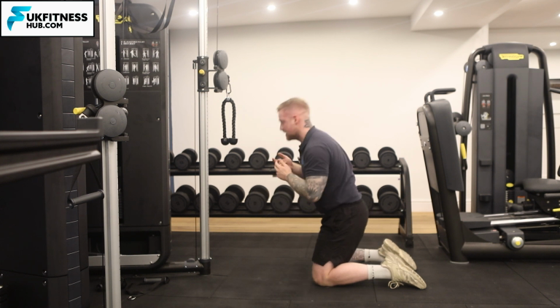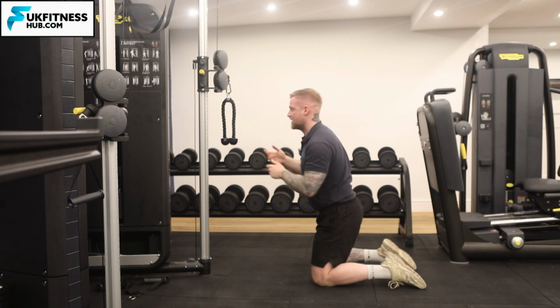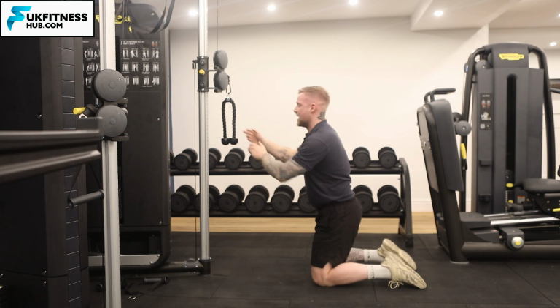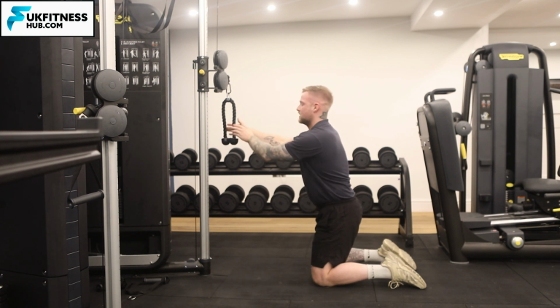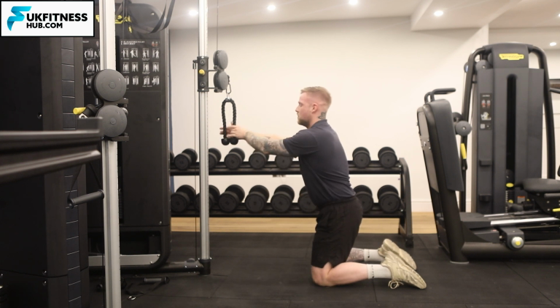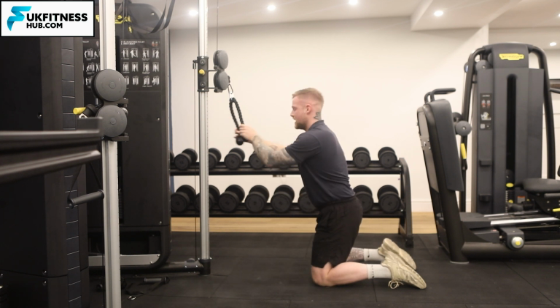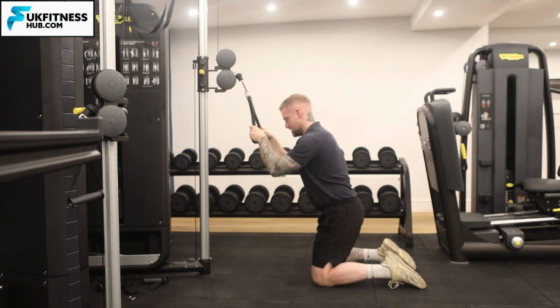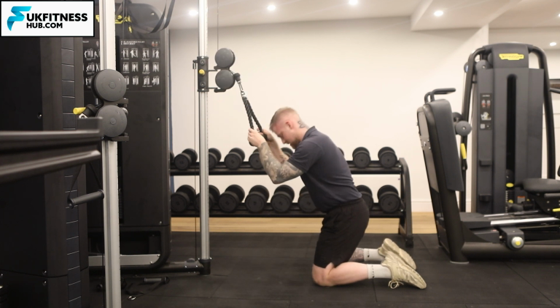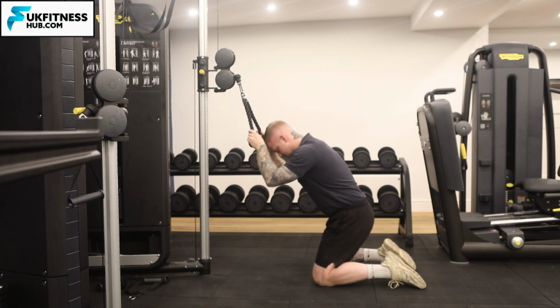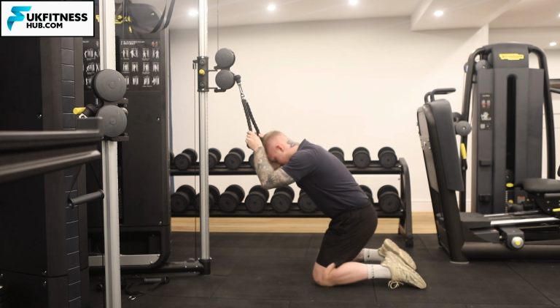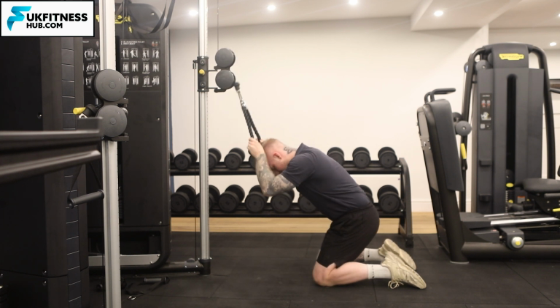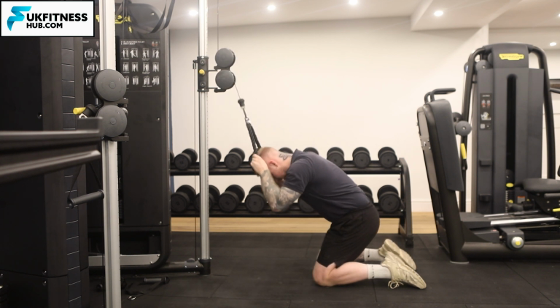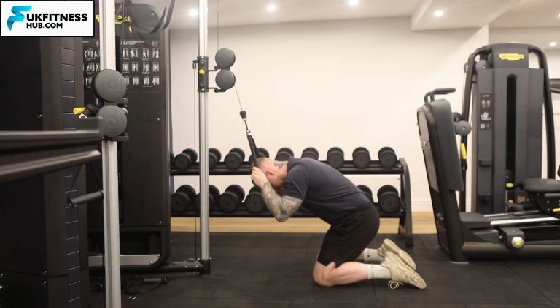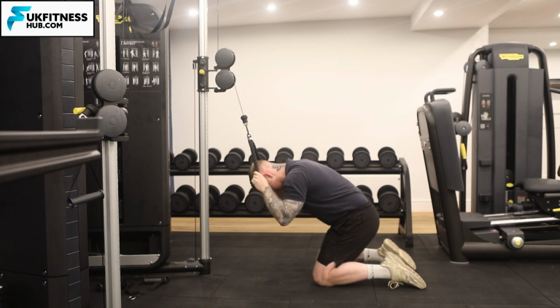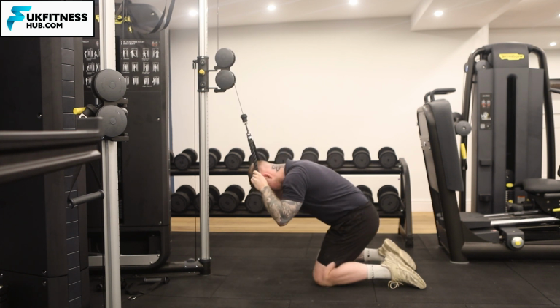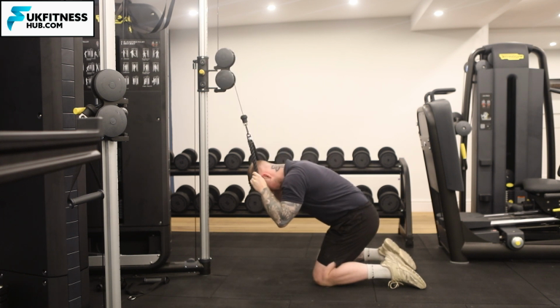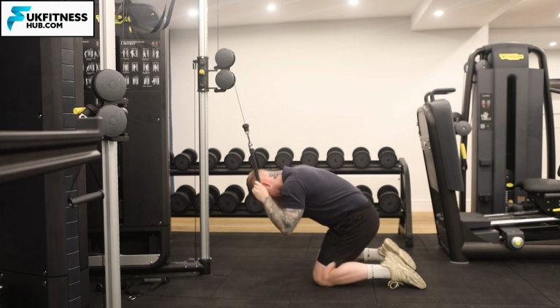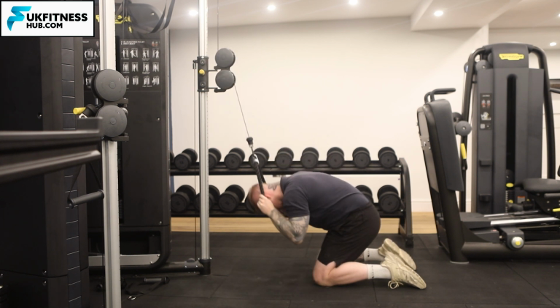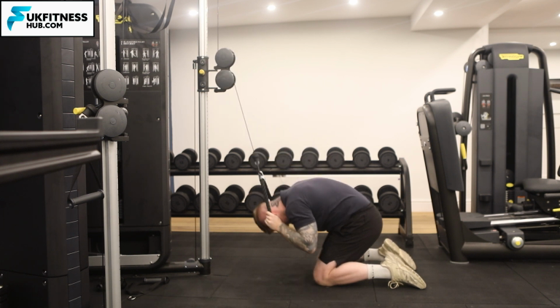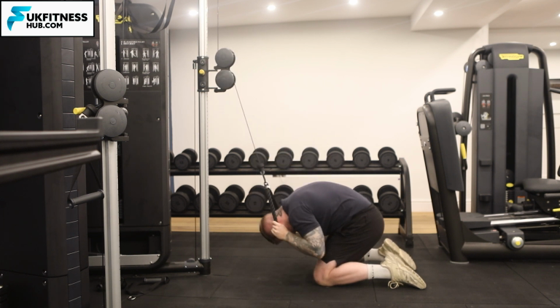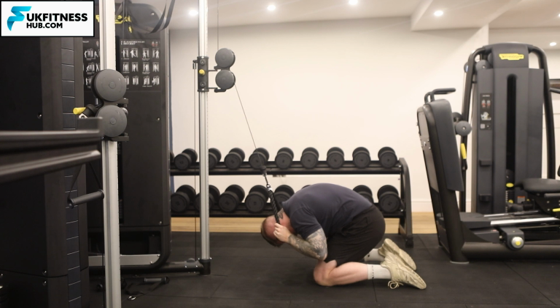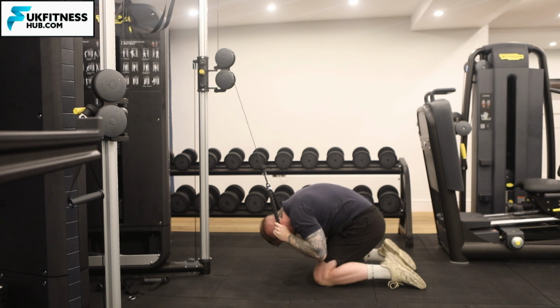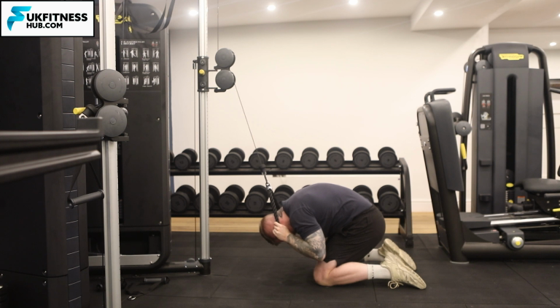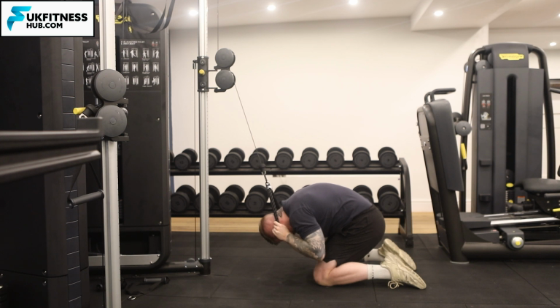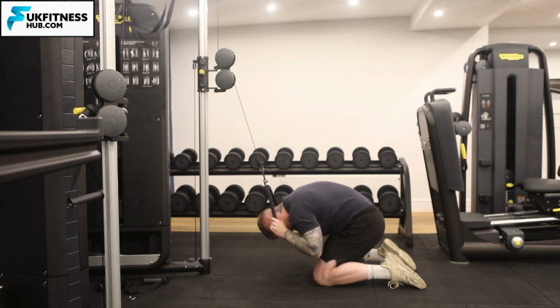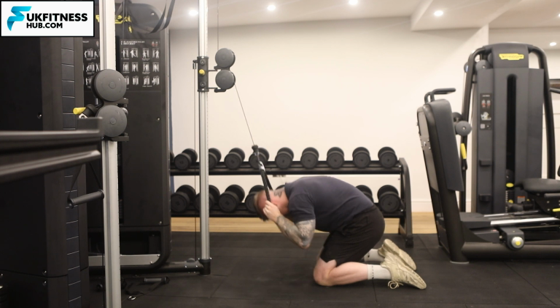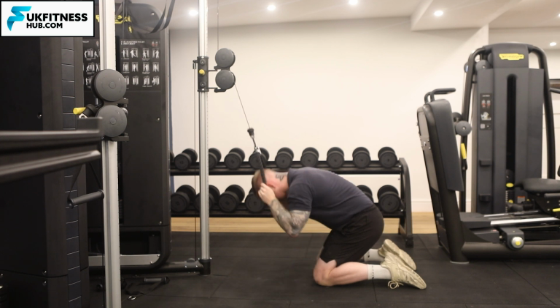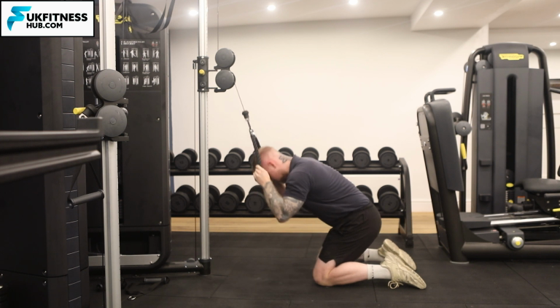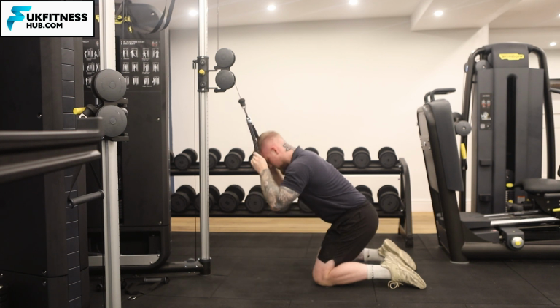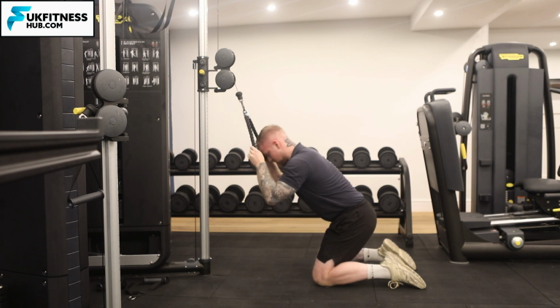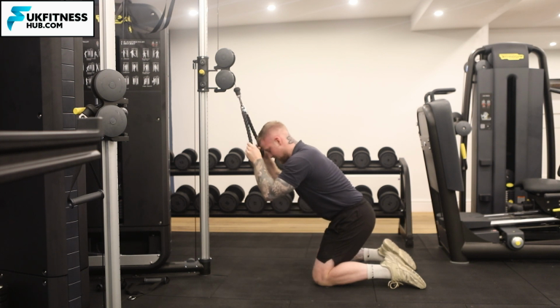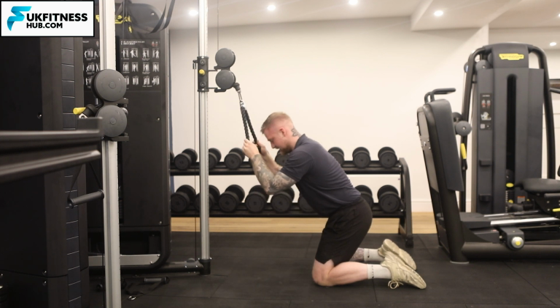Once I then add the weight, exactly the same cues — in and down towards my knees.